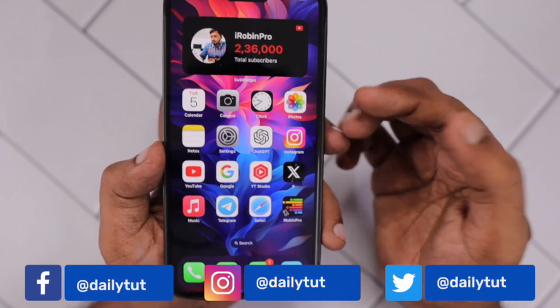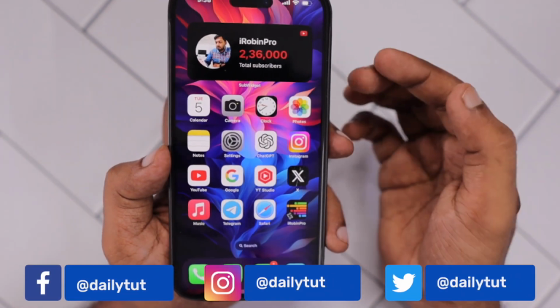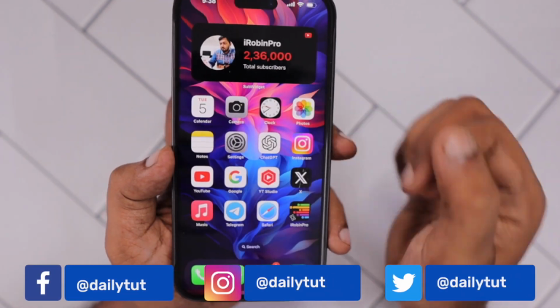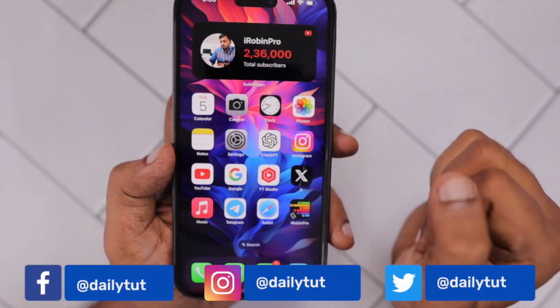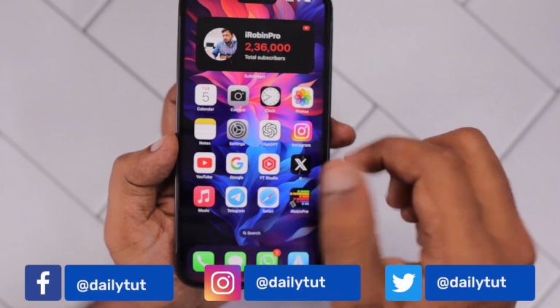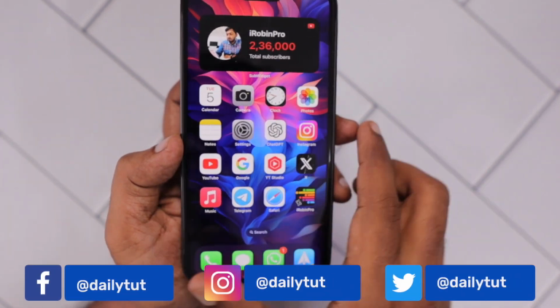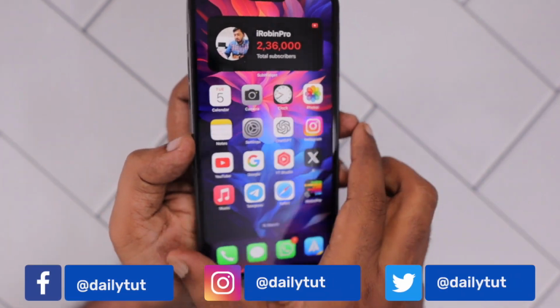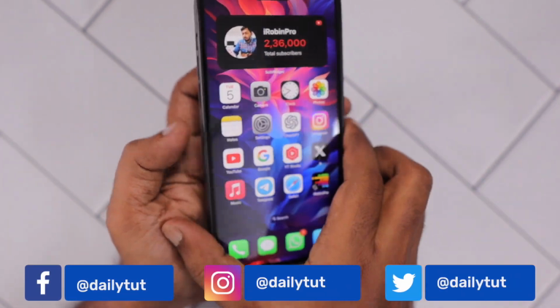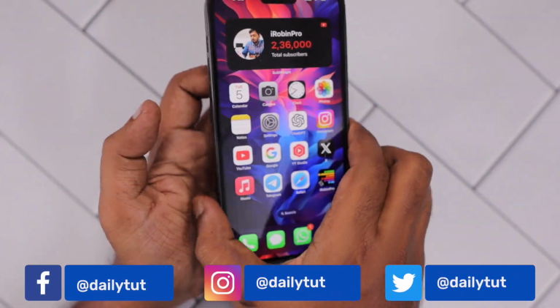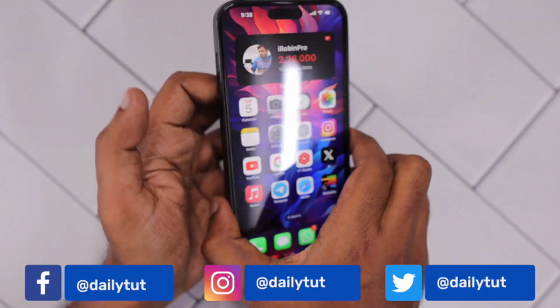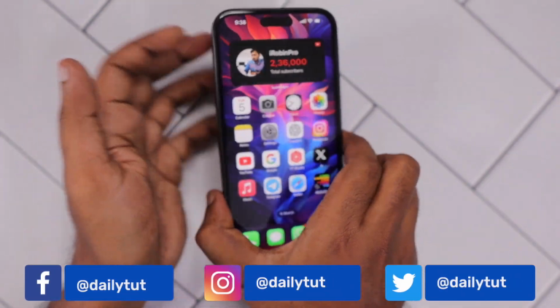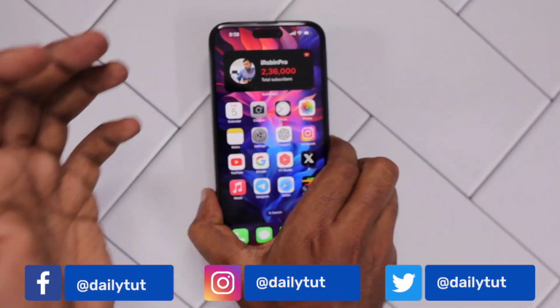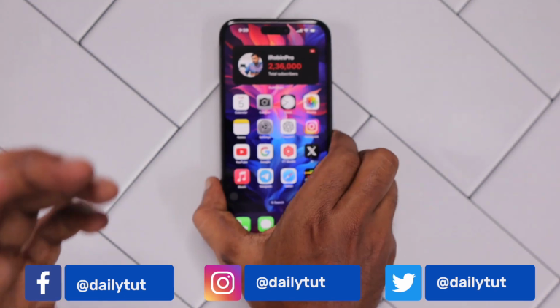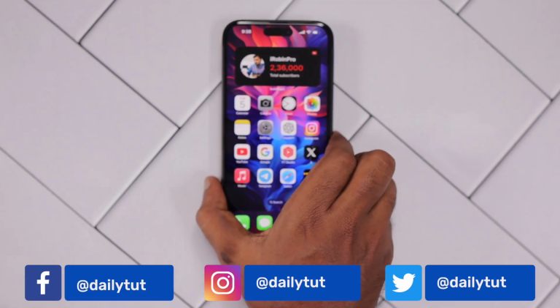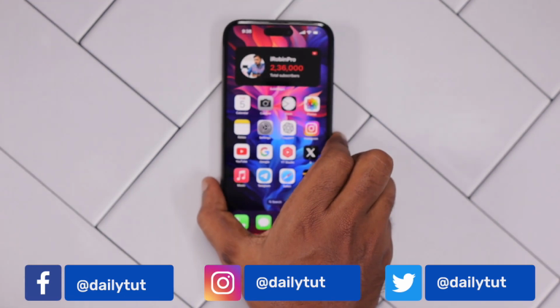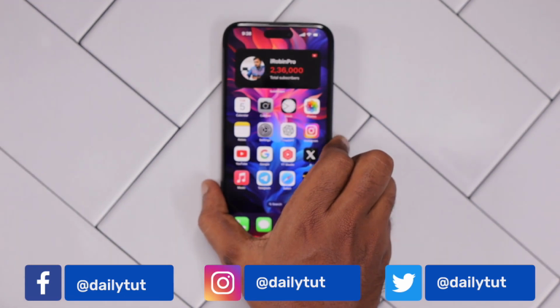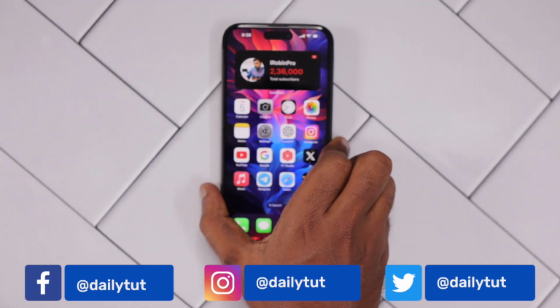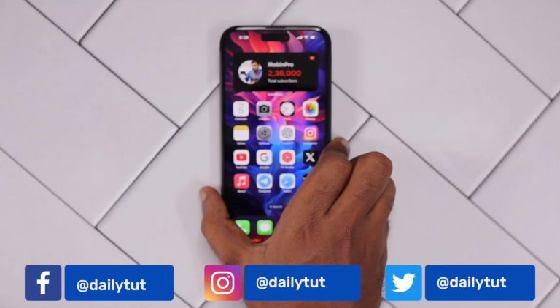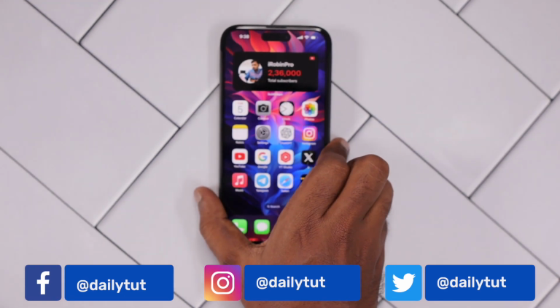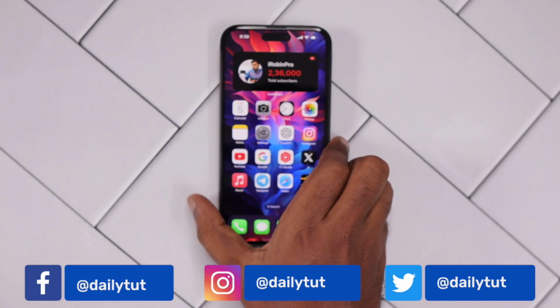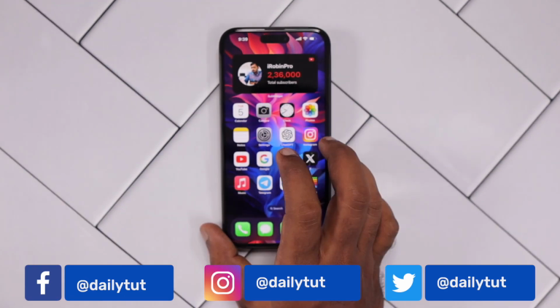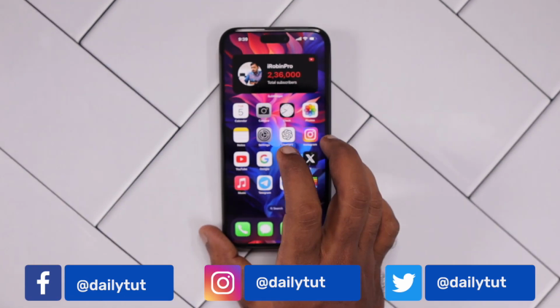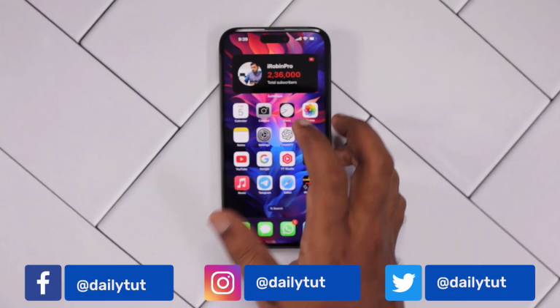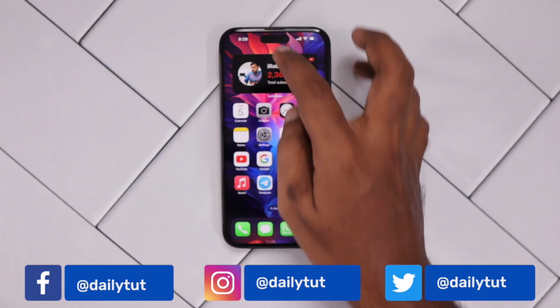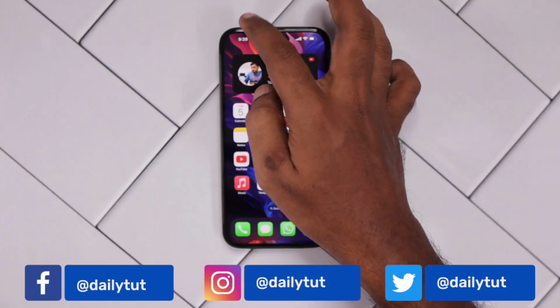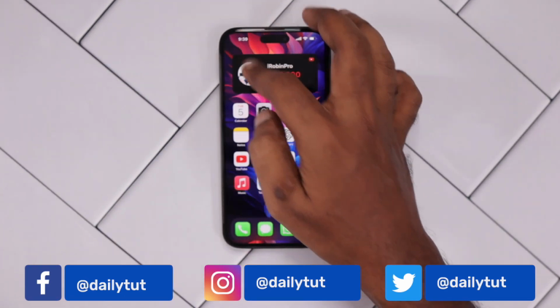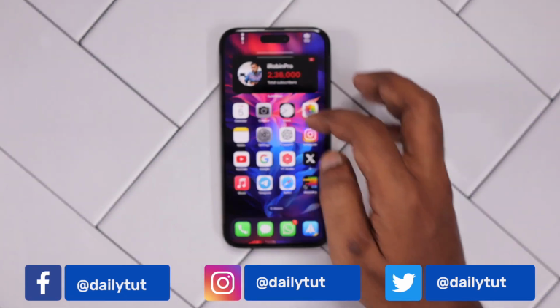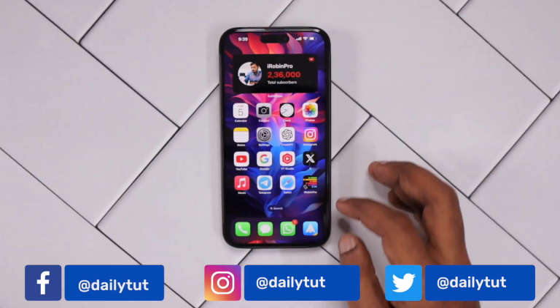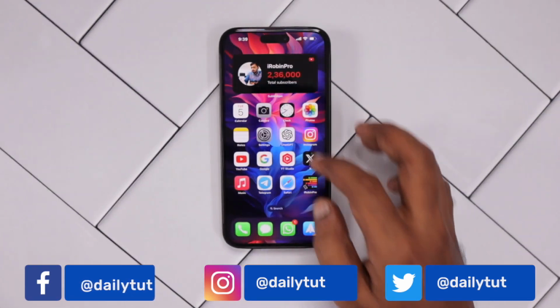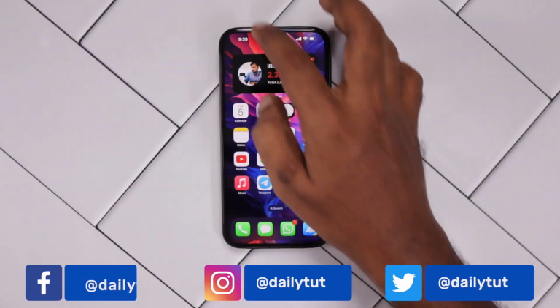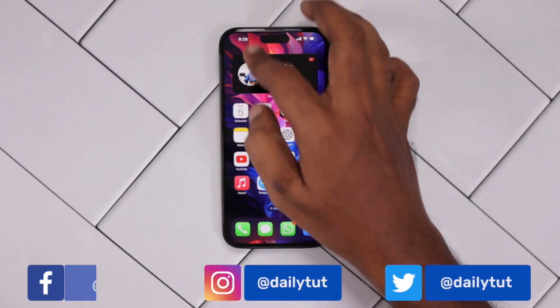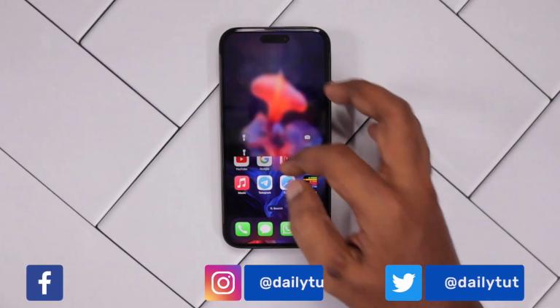For more useful iPhone, iPad, and Mac related tips and tricks, don't forget to subscribe. Thank you and have a wonderful day.